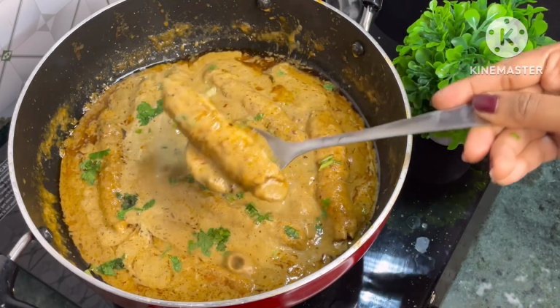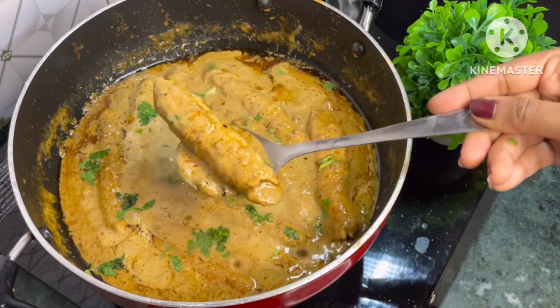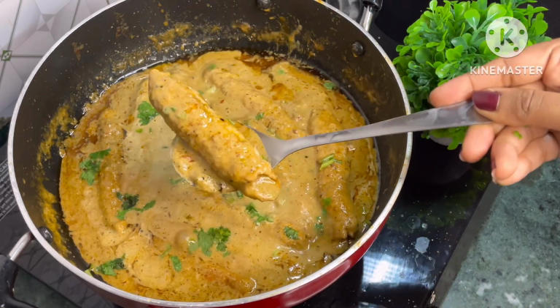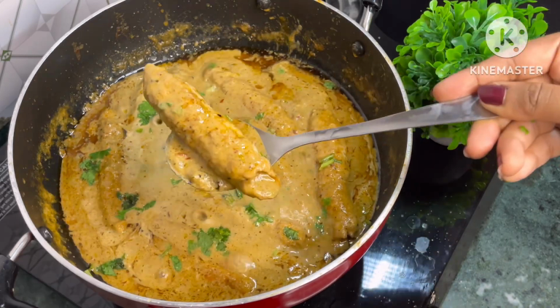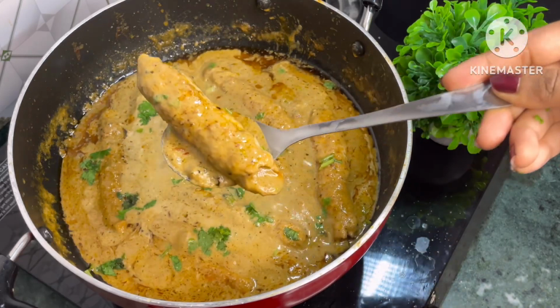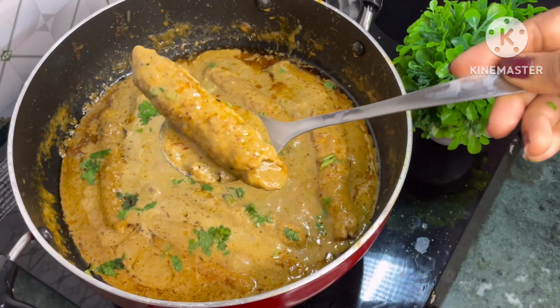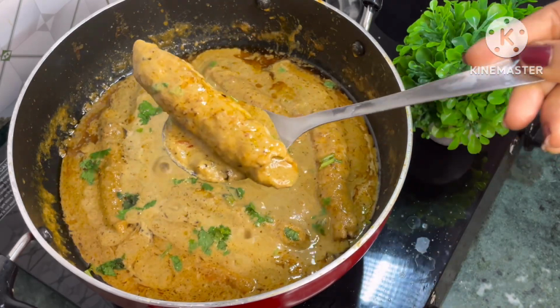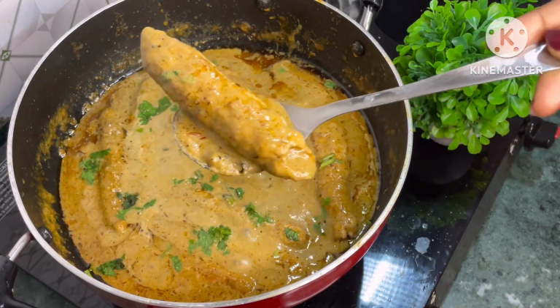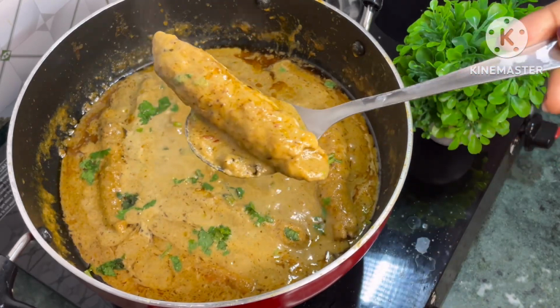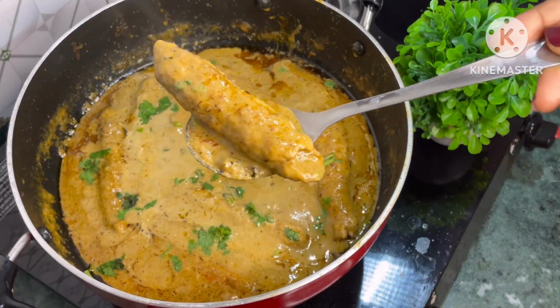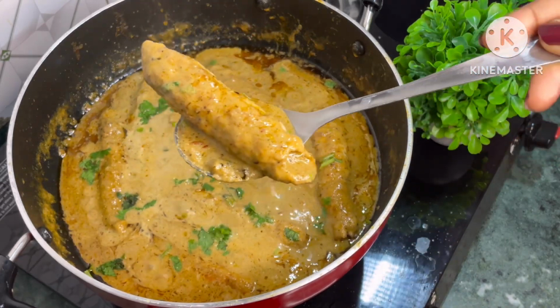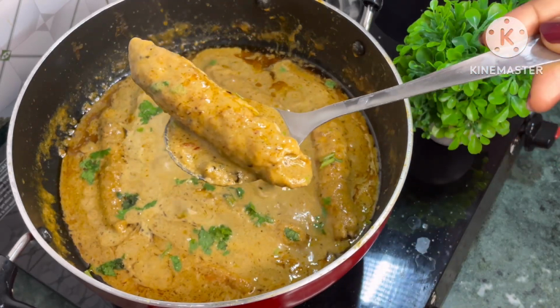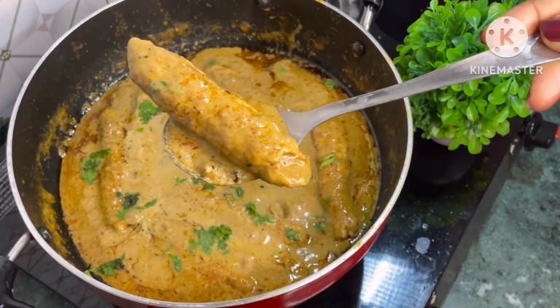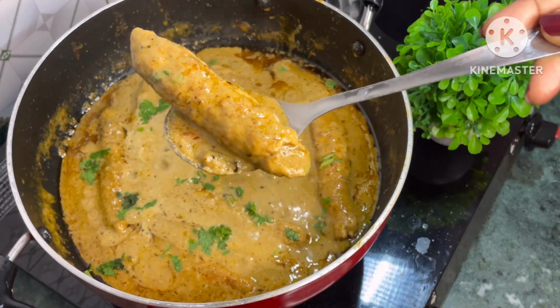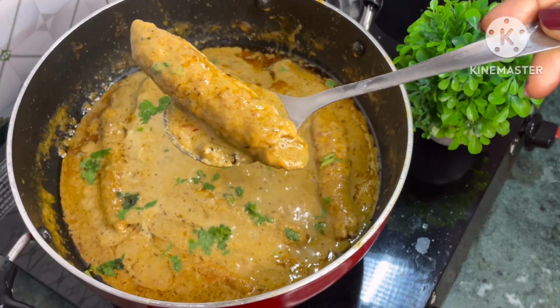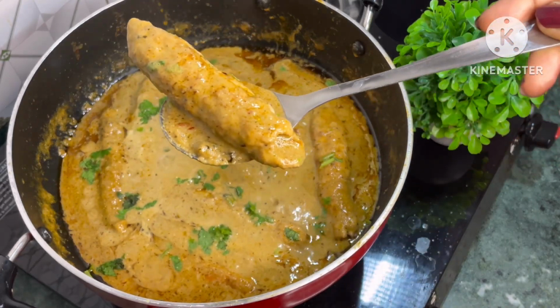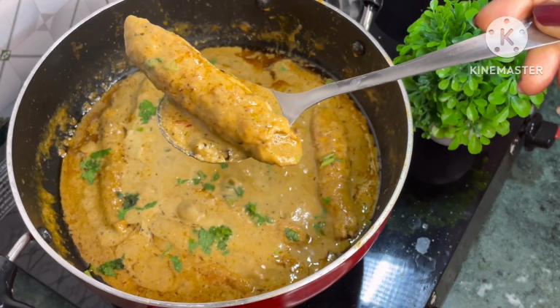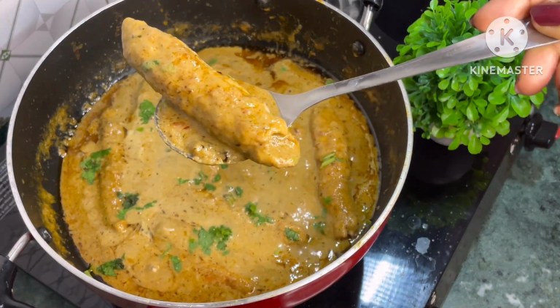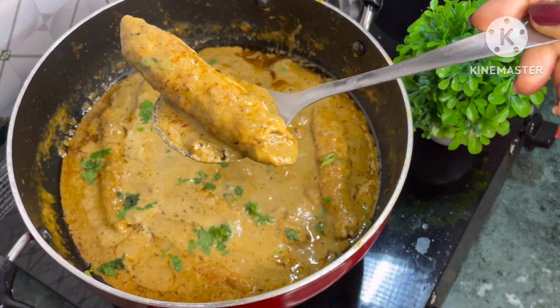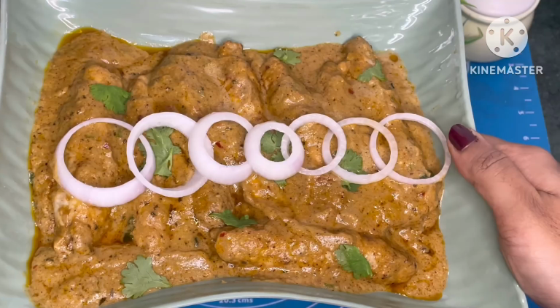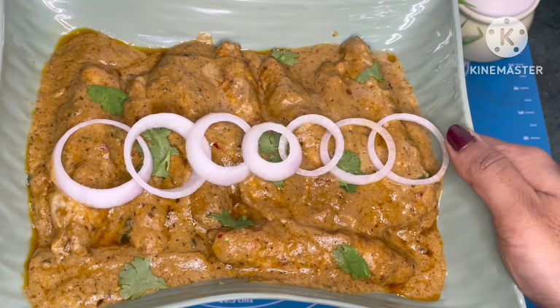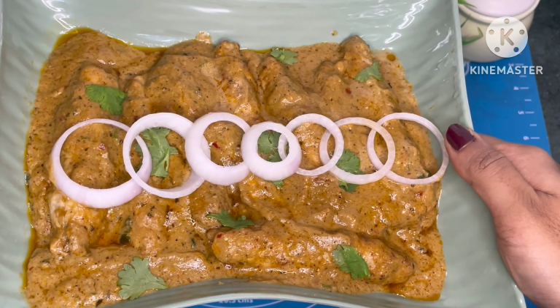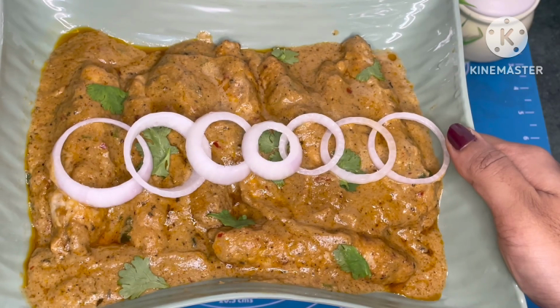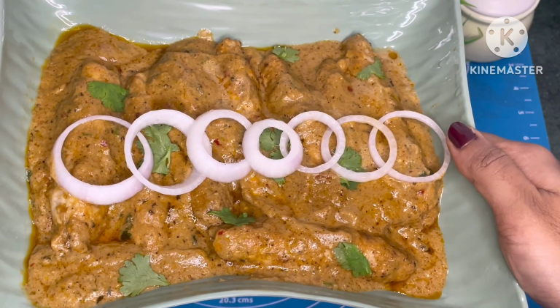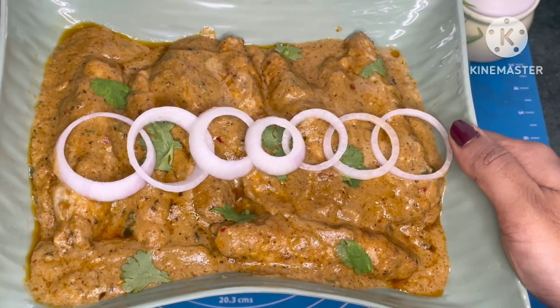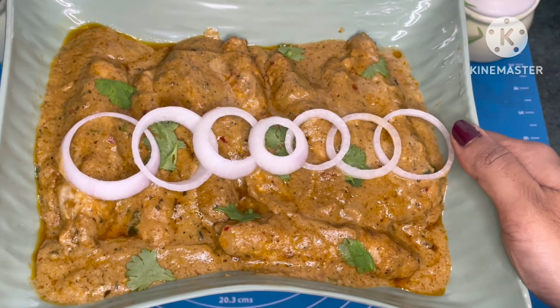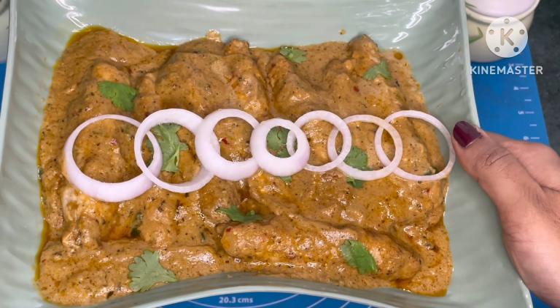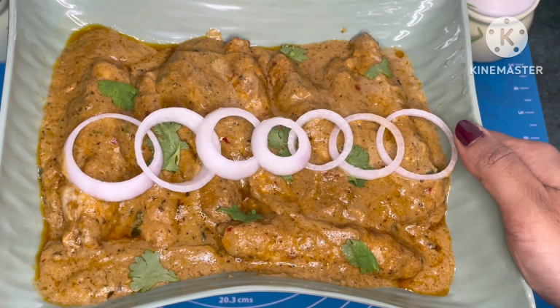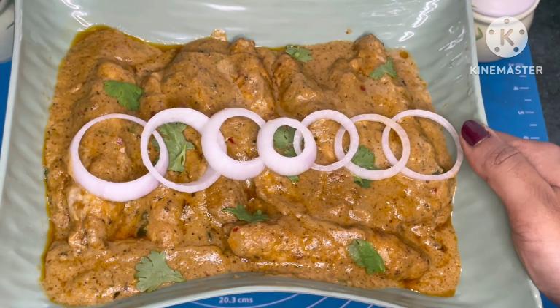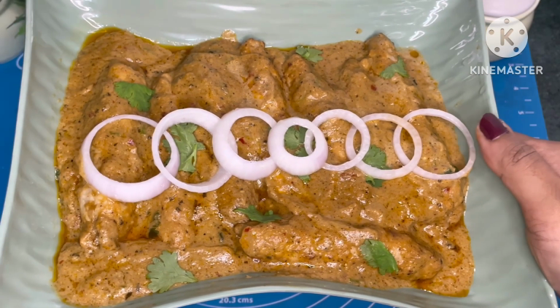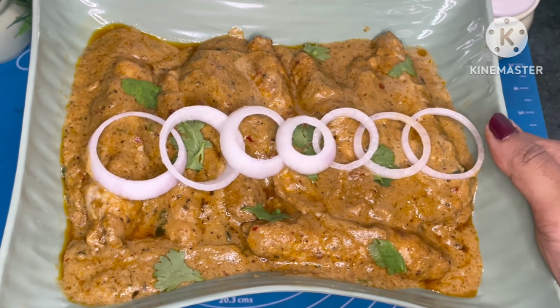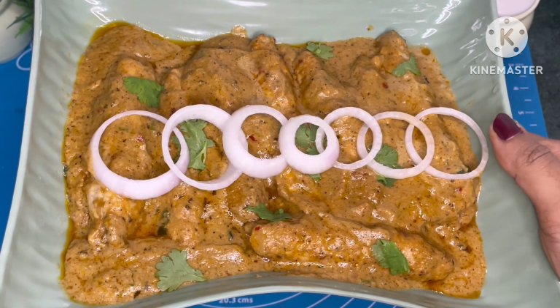Do try and enjoy. See you again on the next video. Till then, tata!